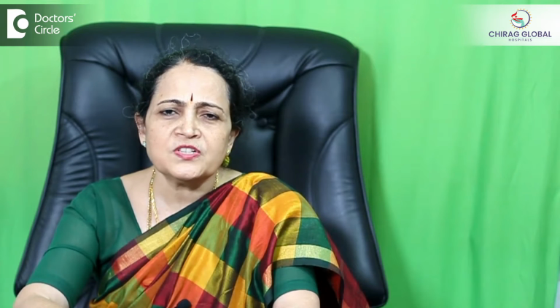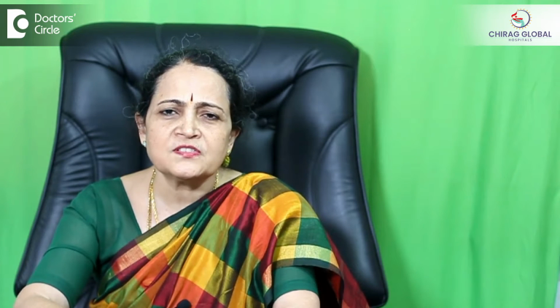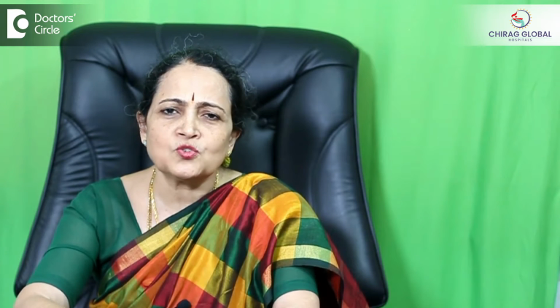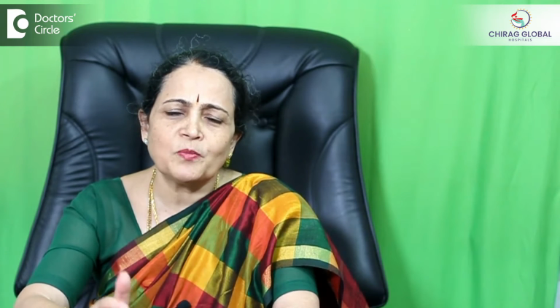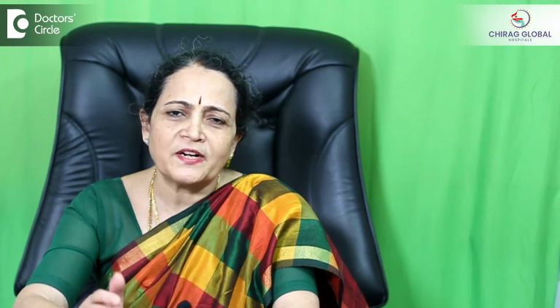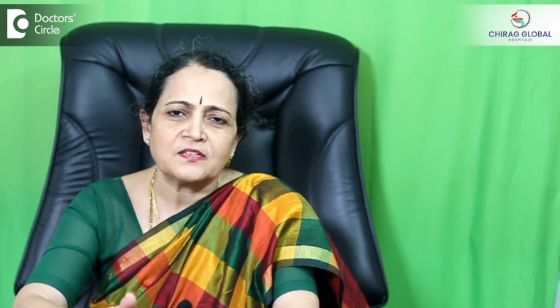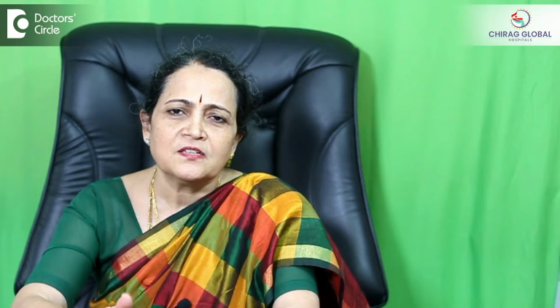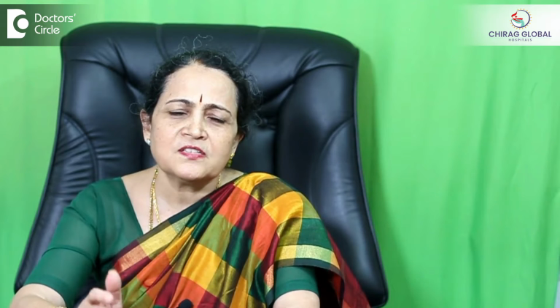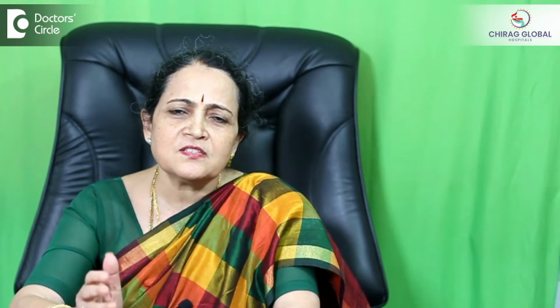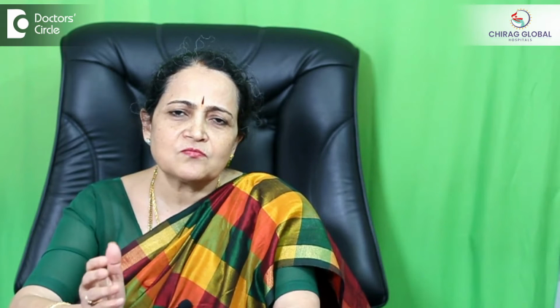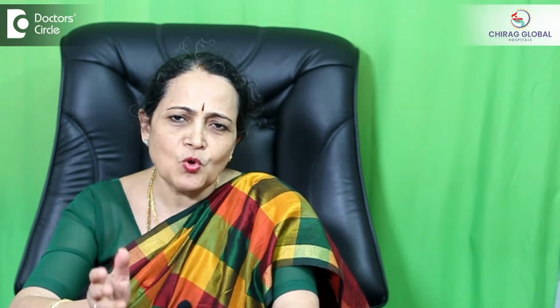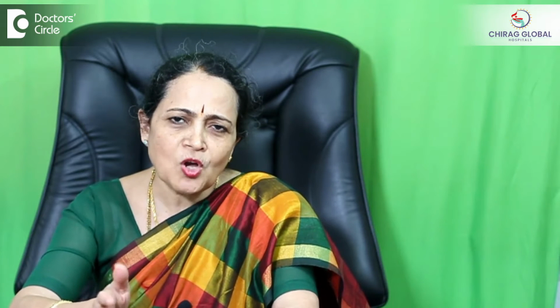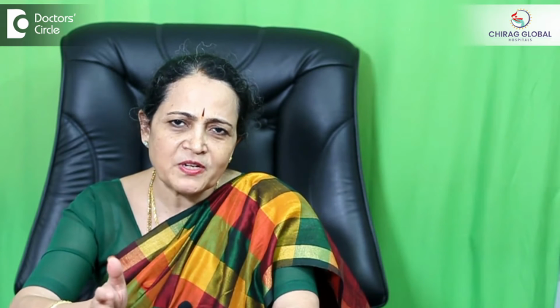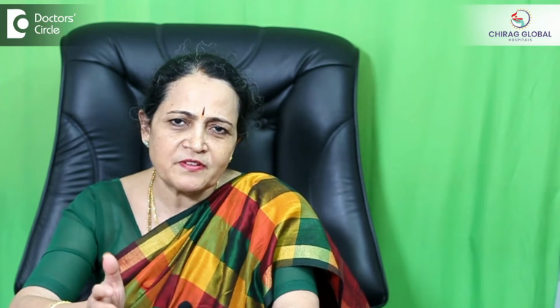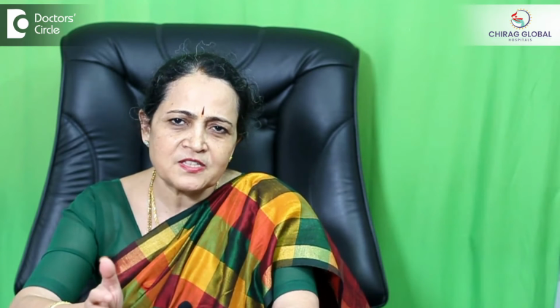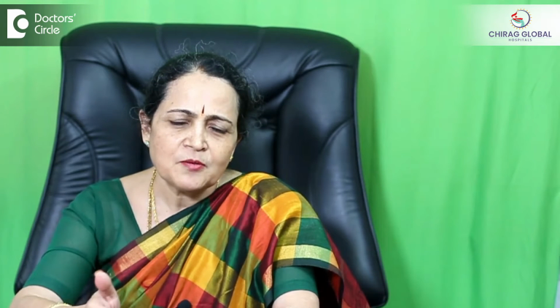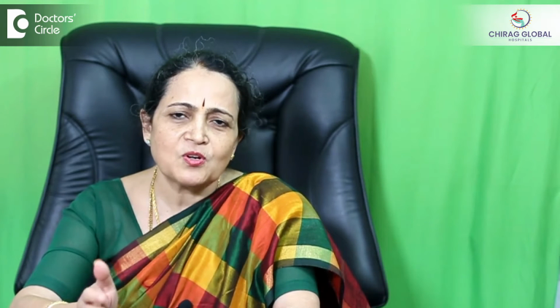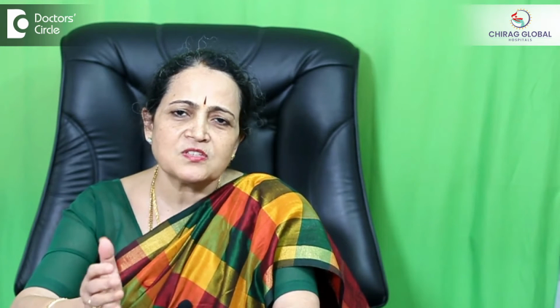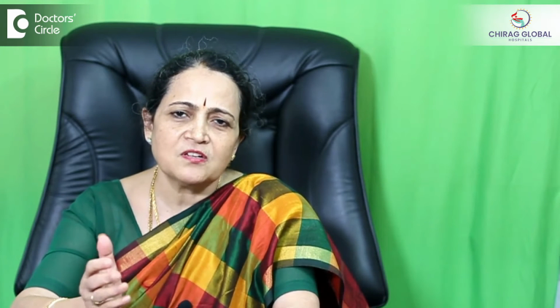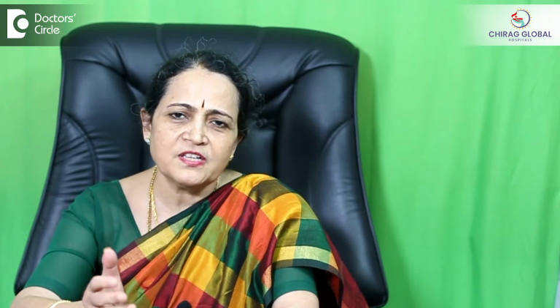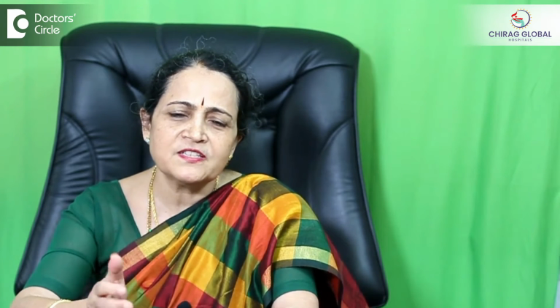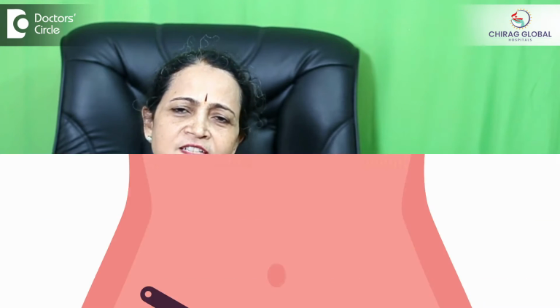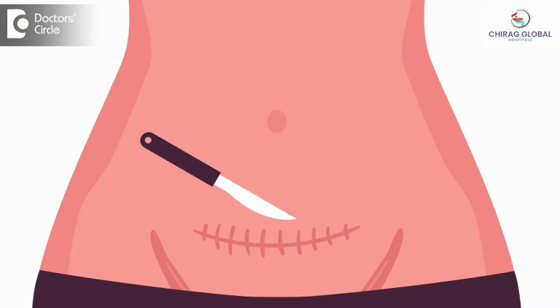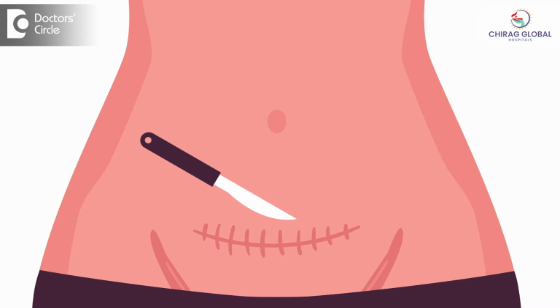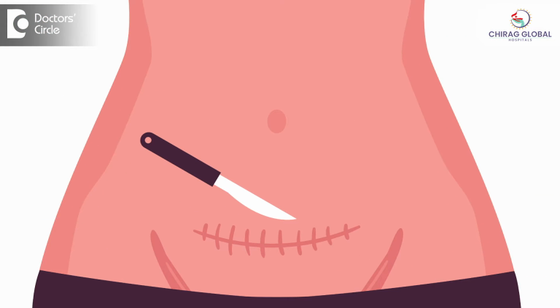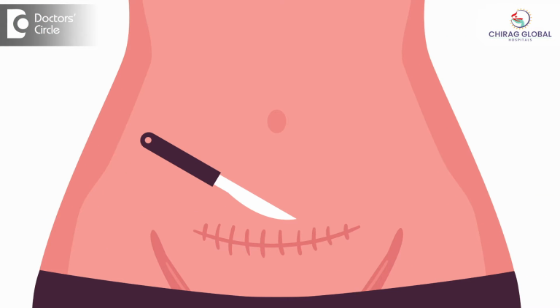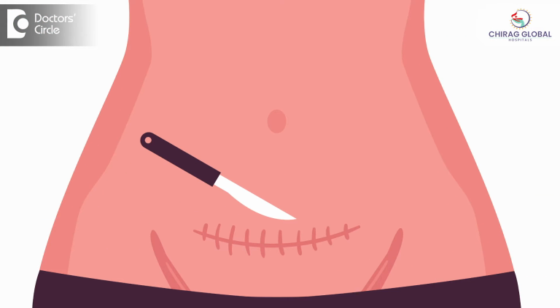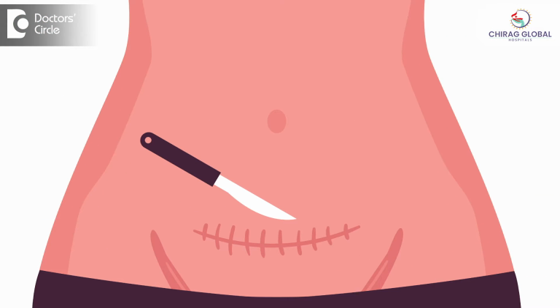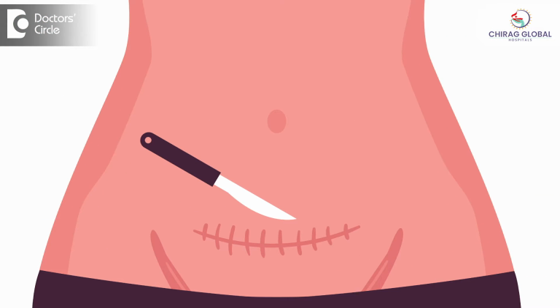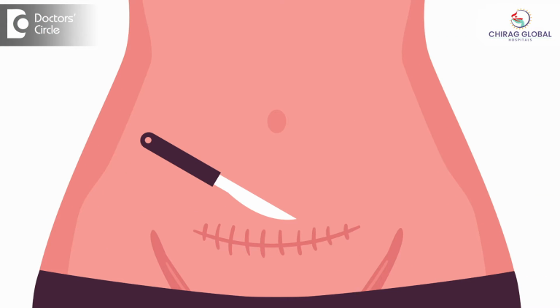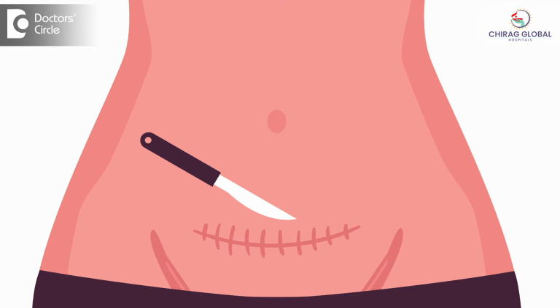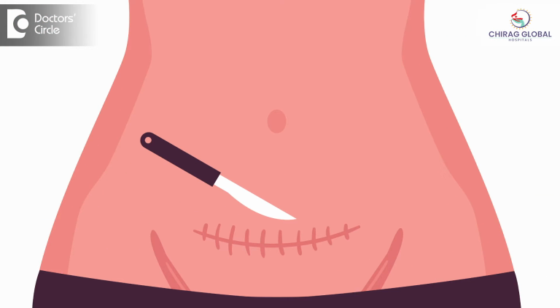Uterus stuck to bladder — this is more common nowadays because the incidence of caesarean has increased so much.